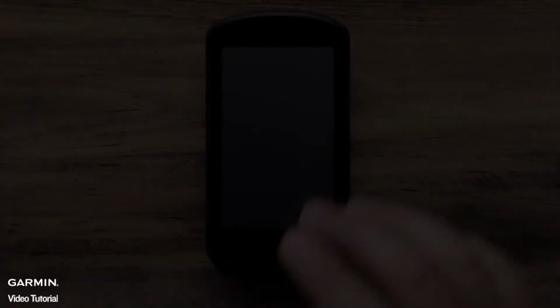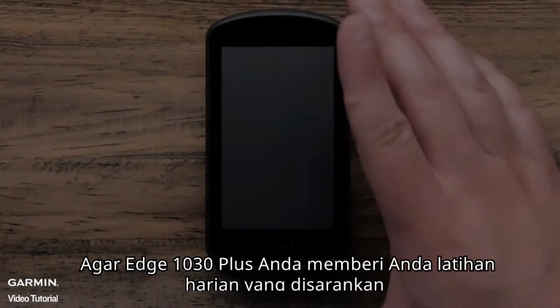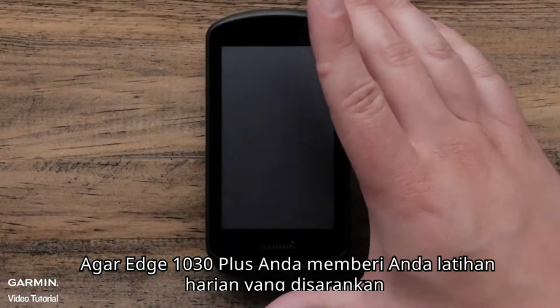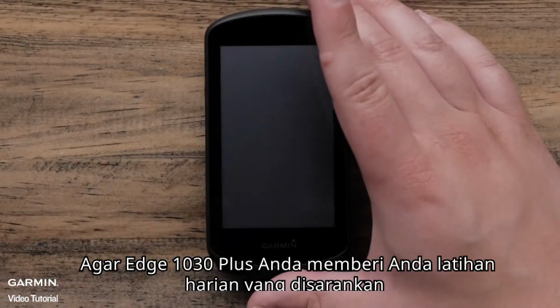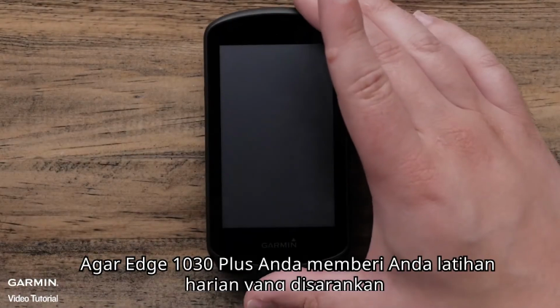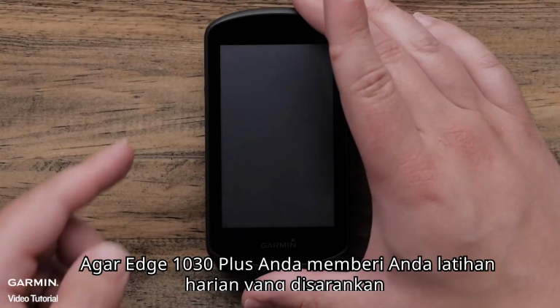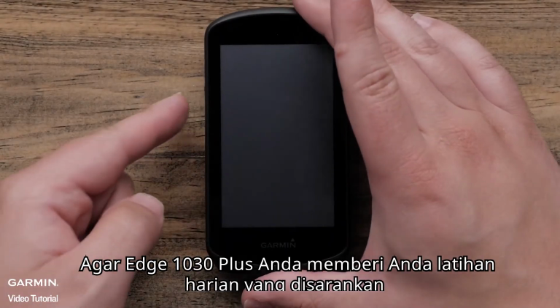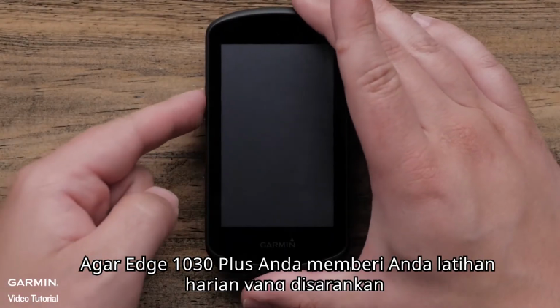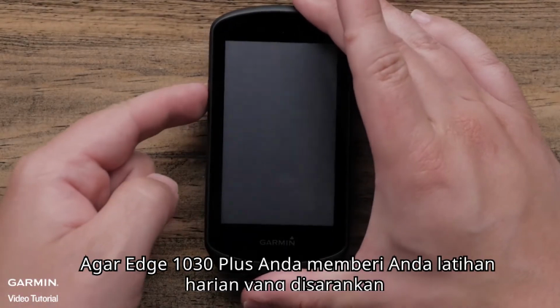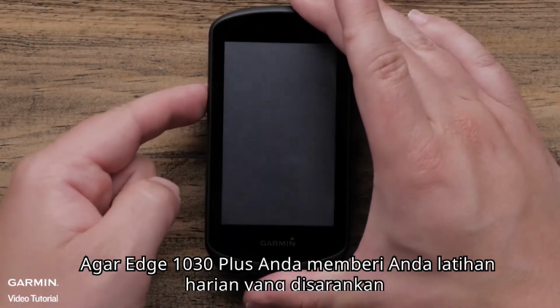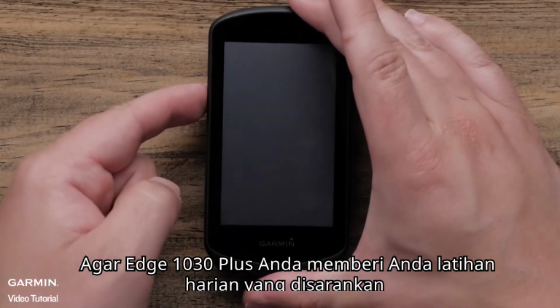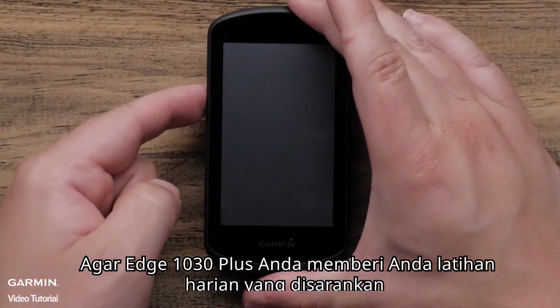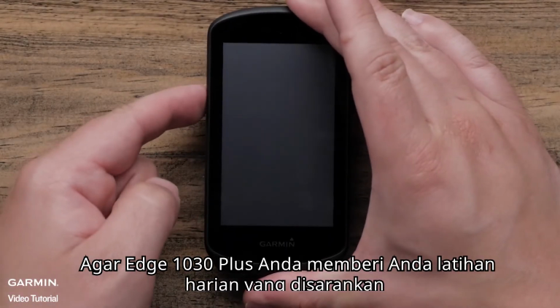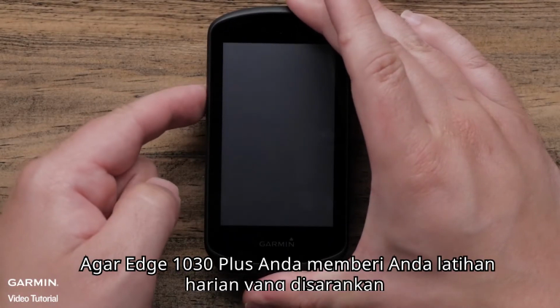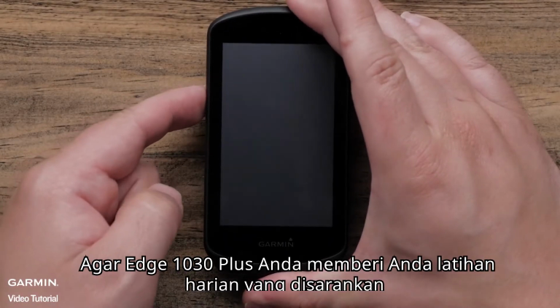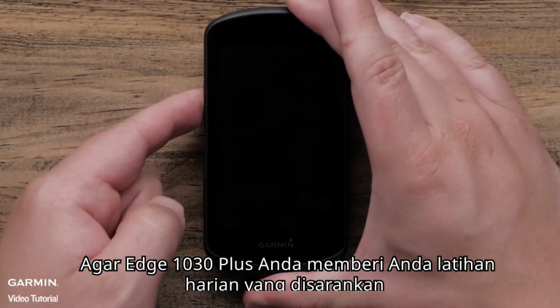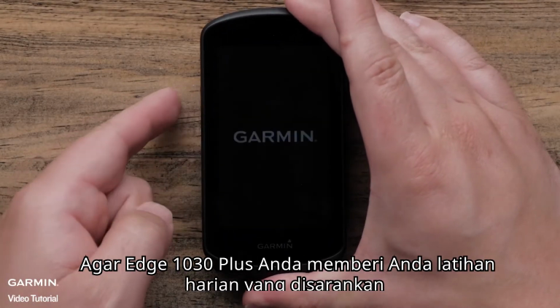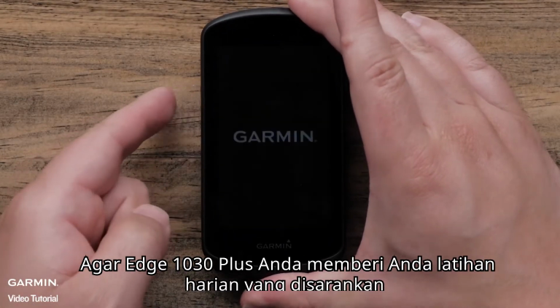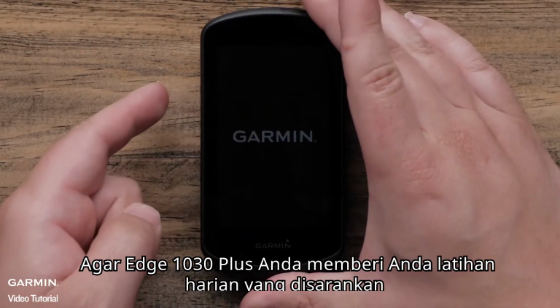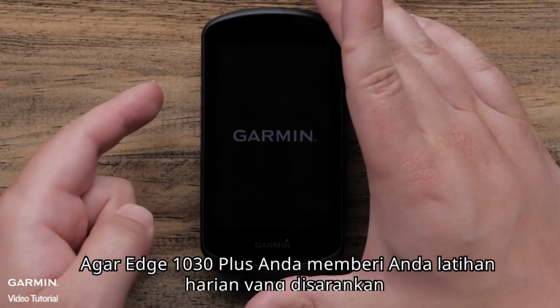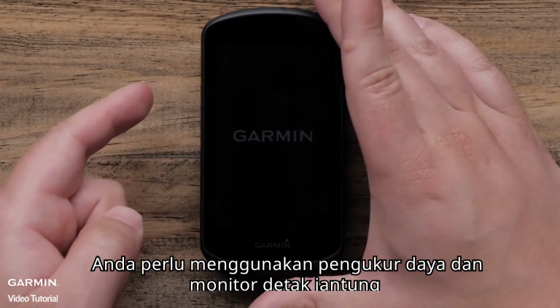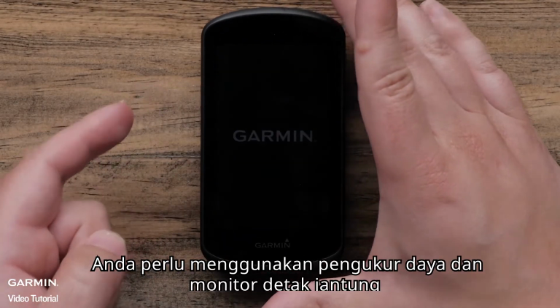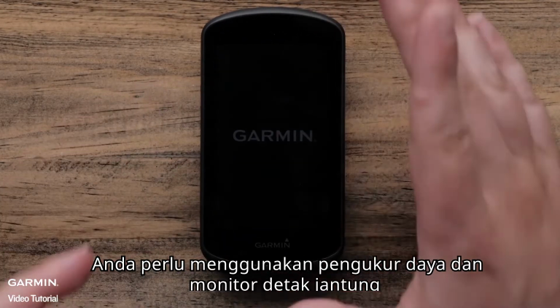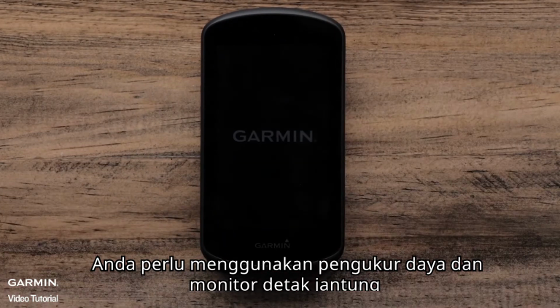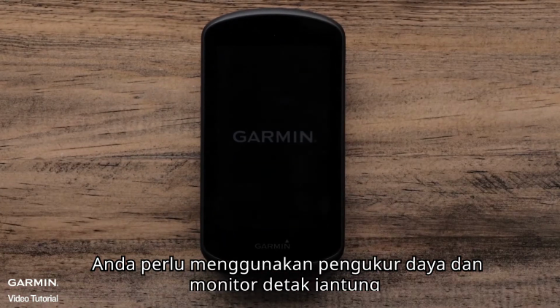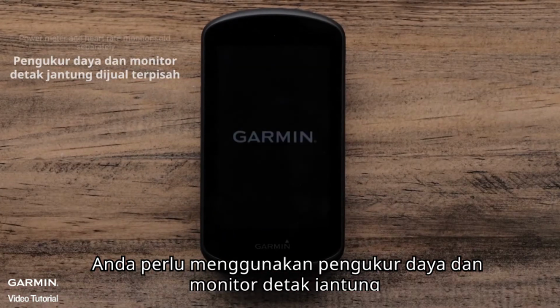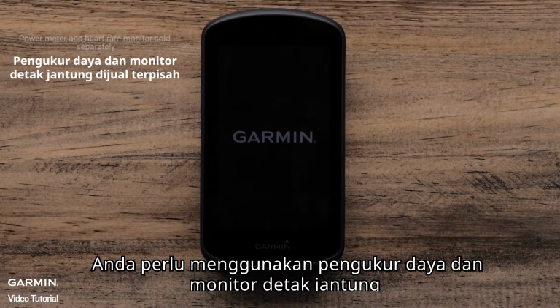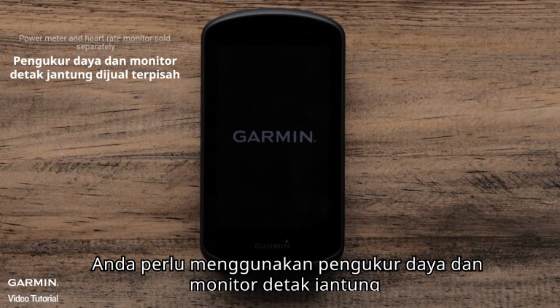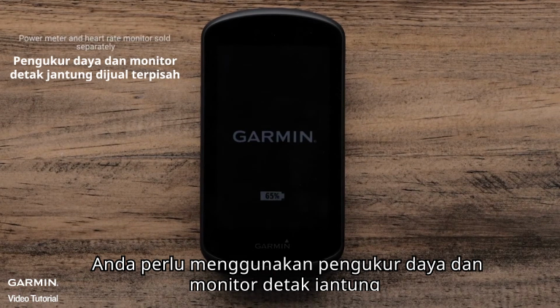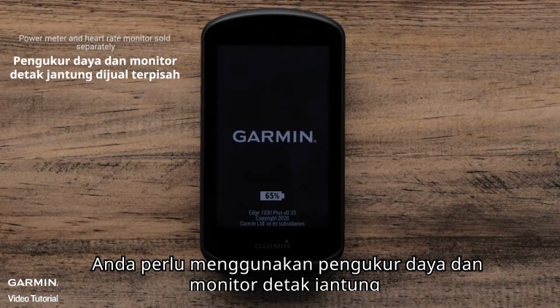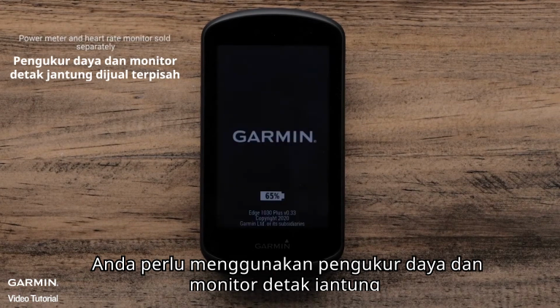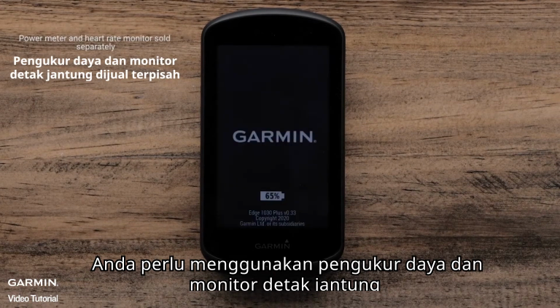In order for your Edge 1030 Plus to give you daily suggested workouts, you need to use a power meter and a heart rate monitor.